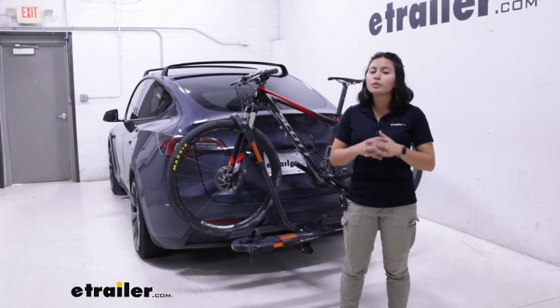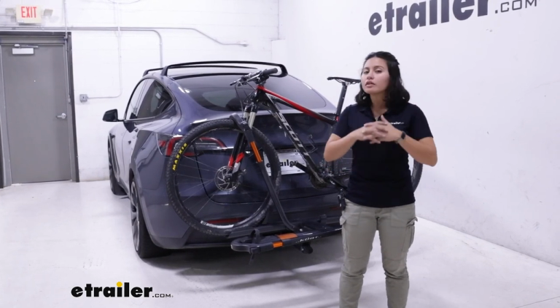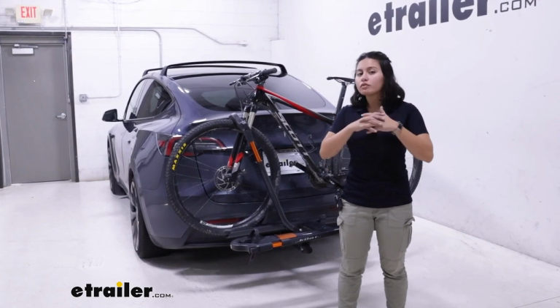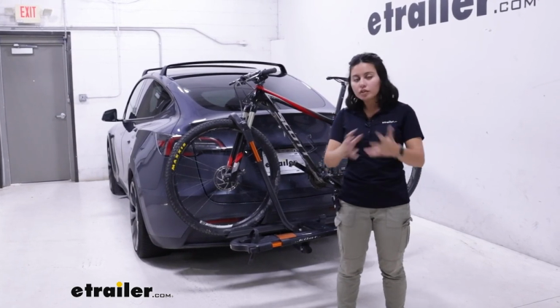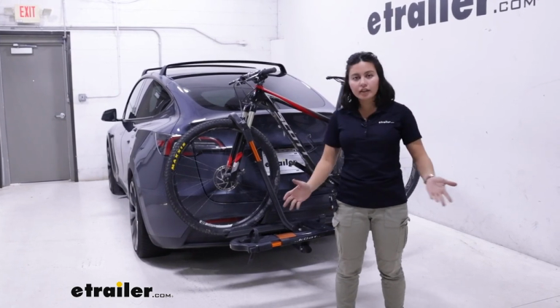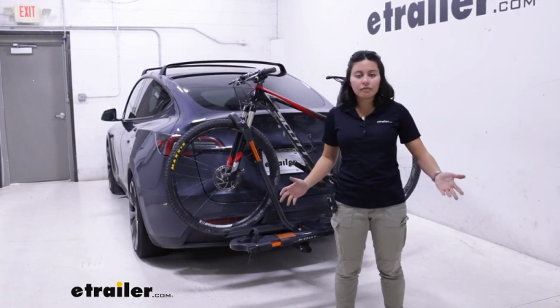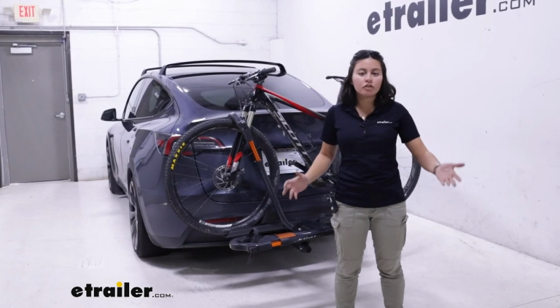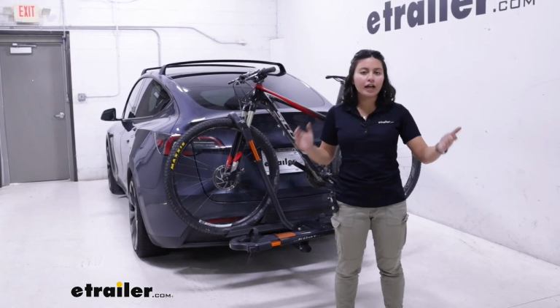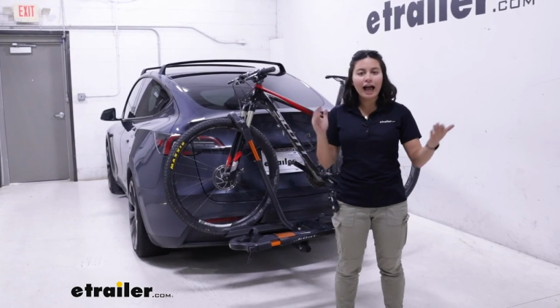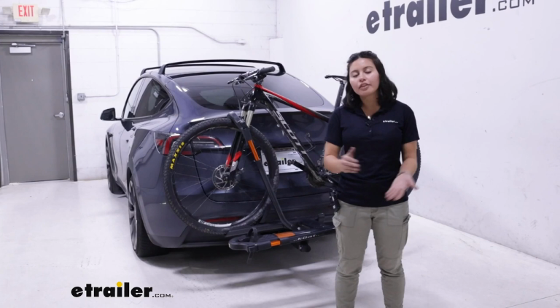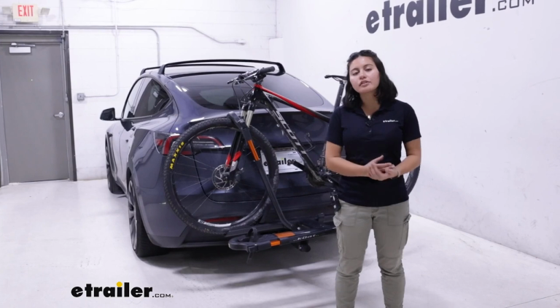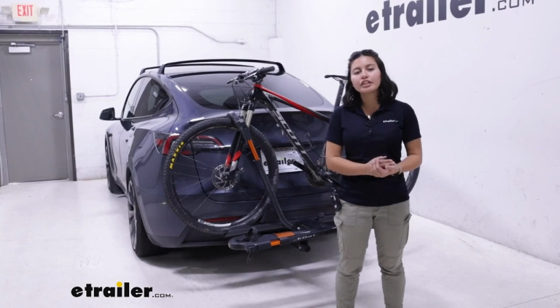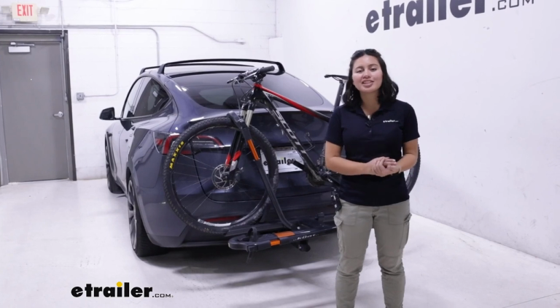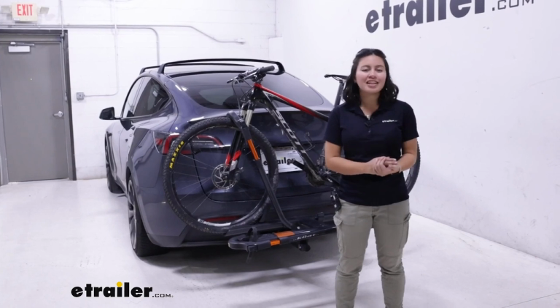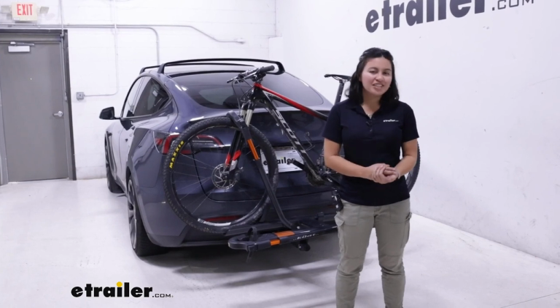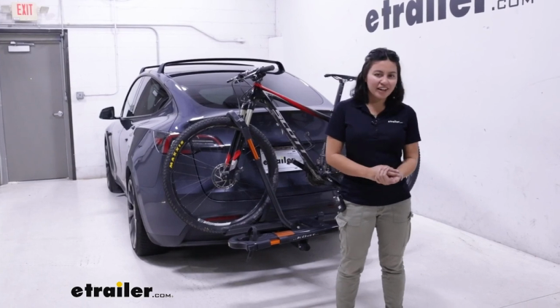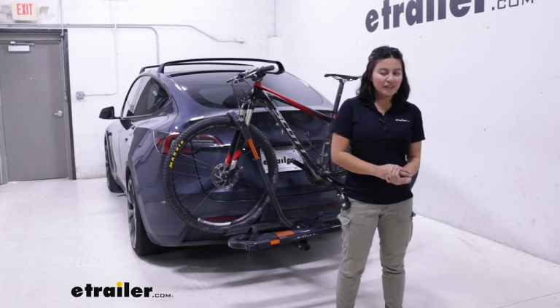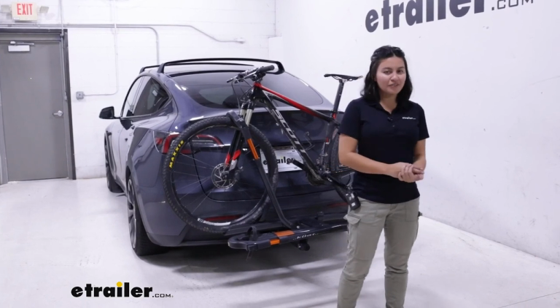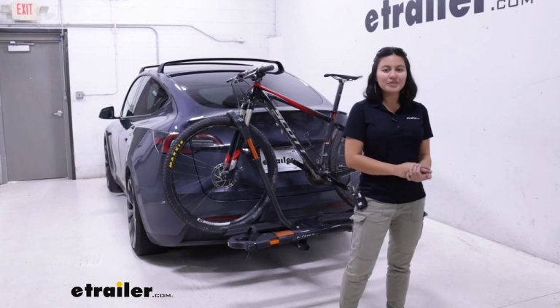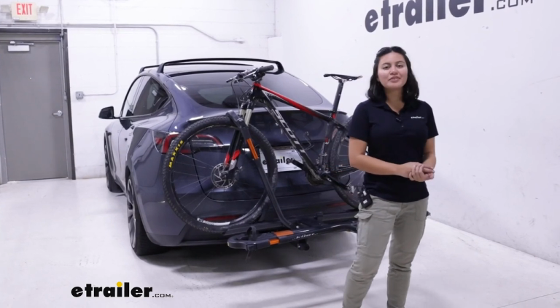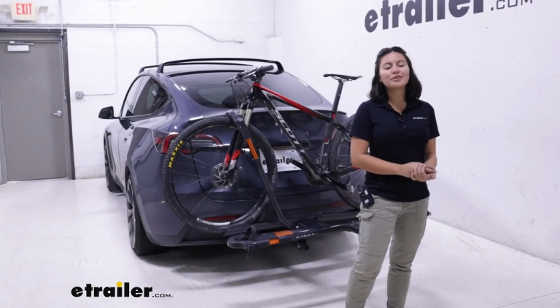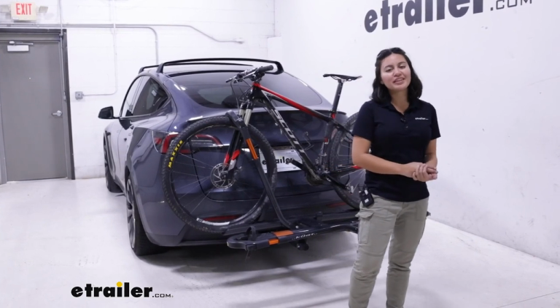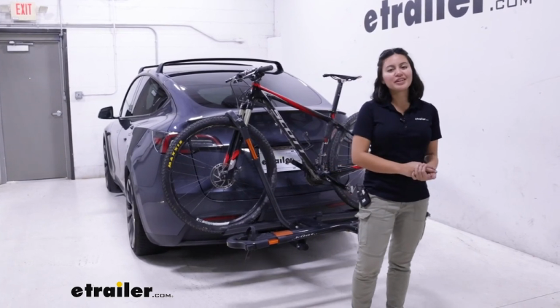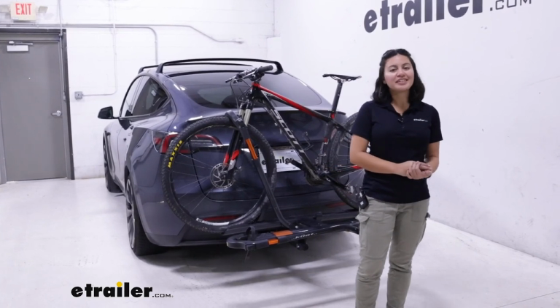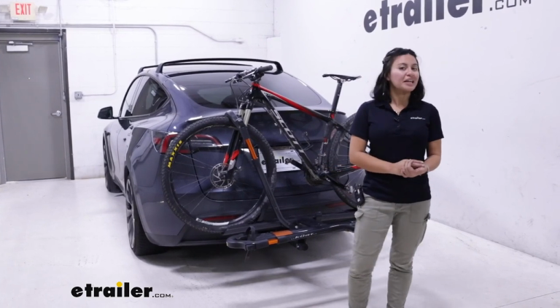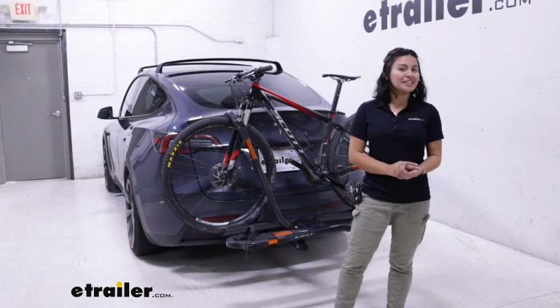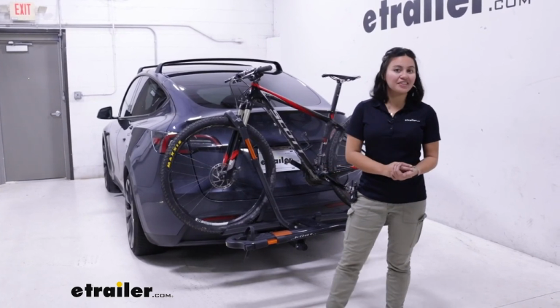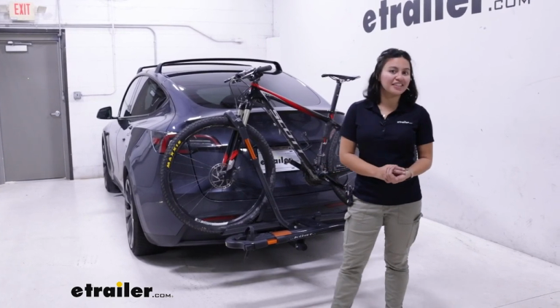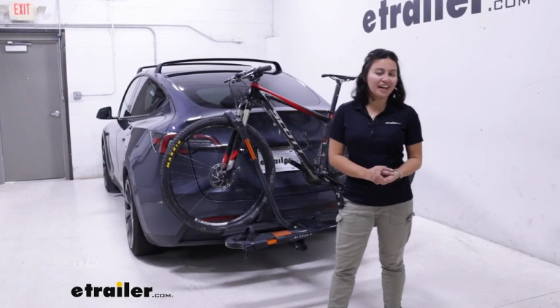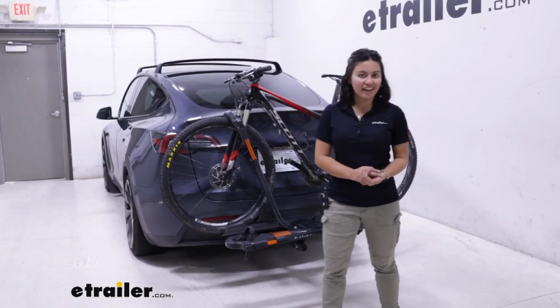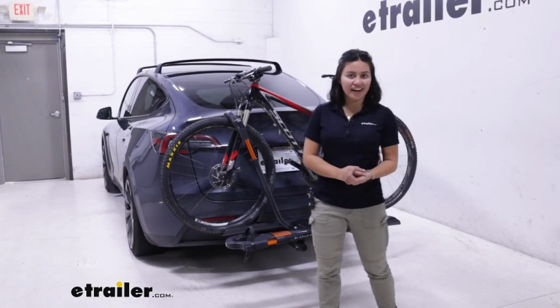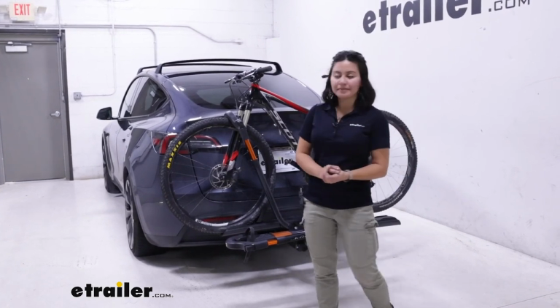If you want a full in-depth look at those features, check out our full review video here at eTrailer.com.